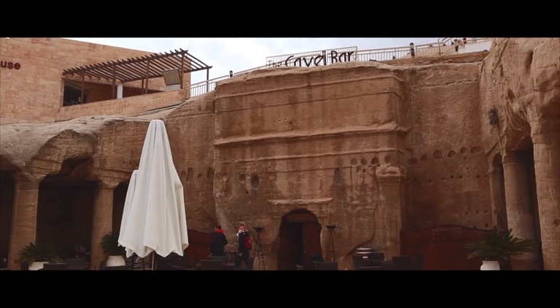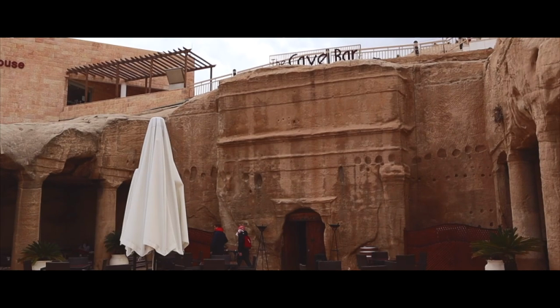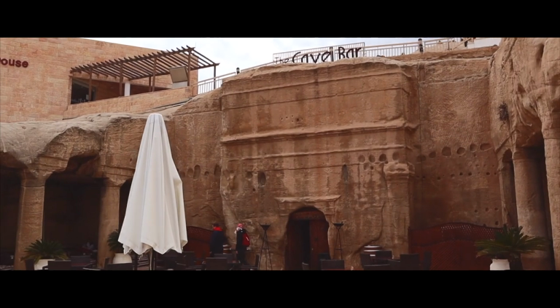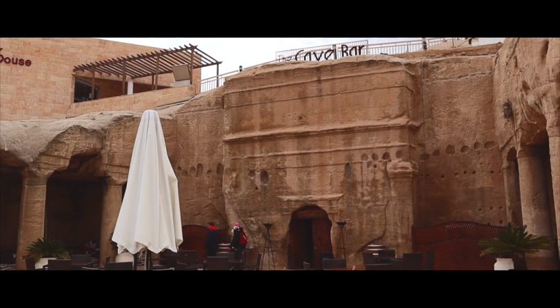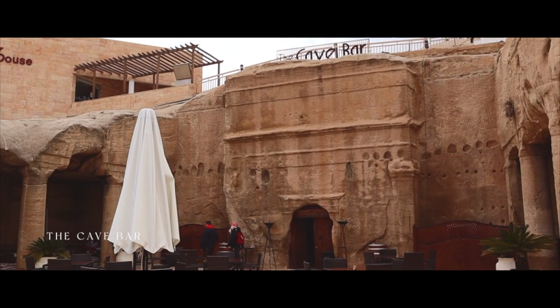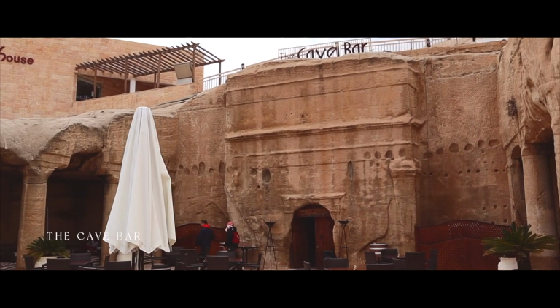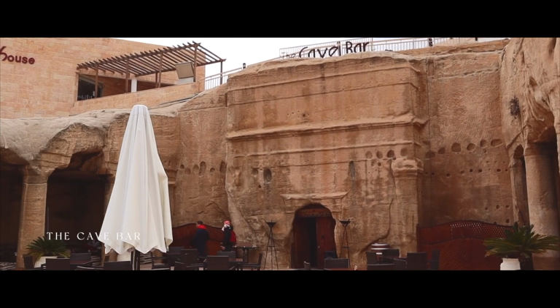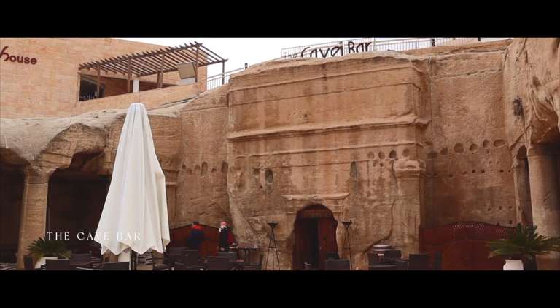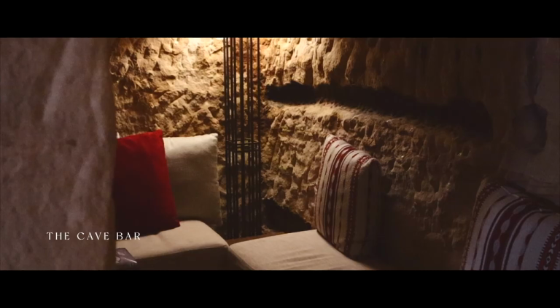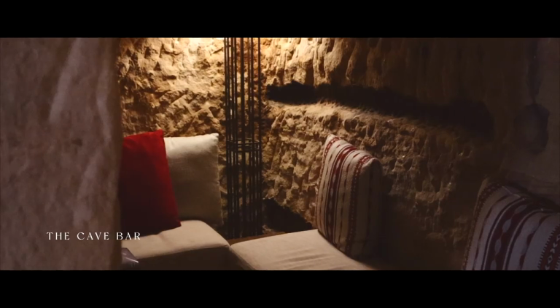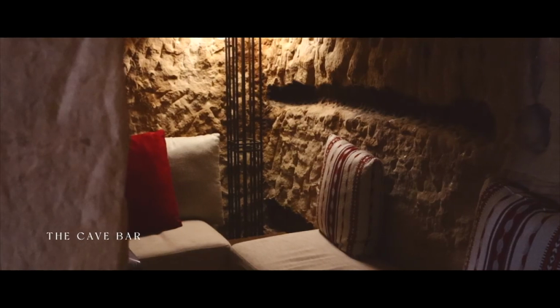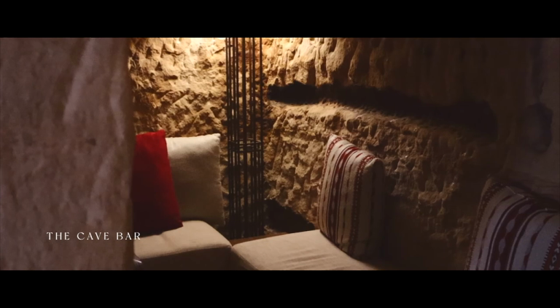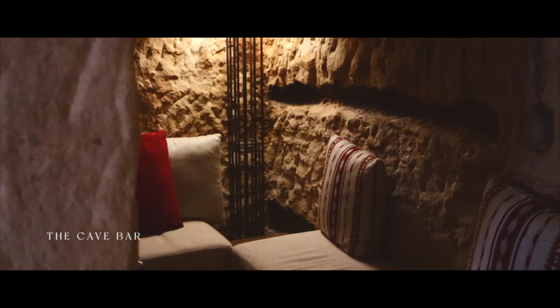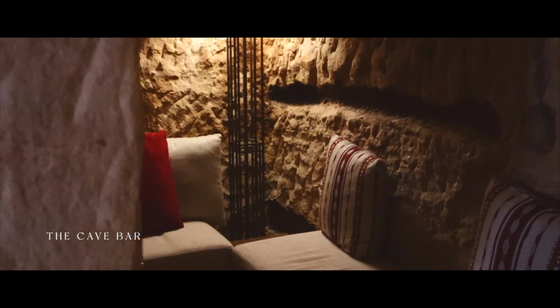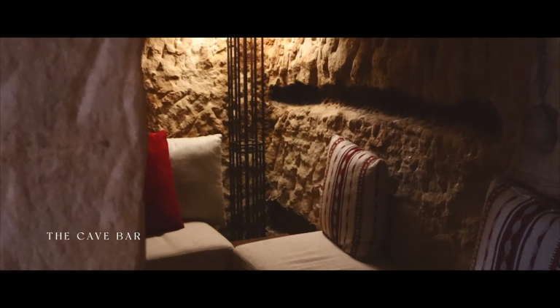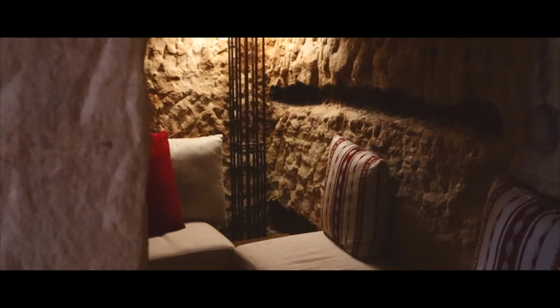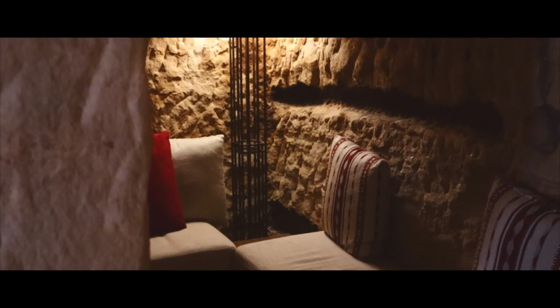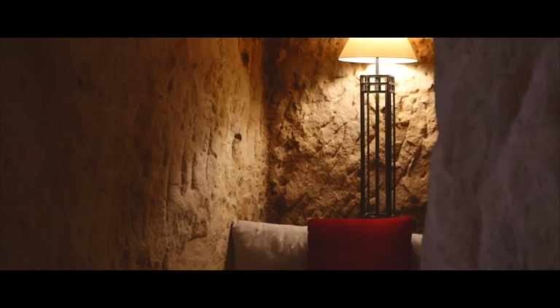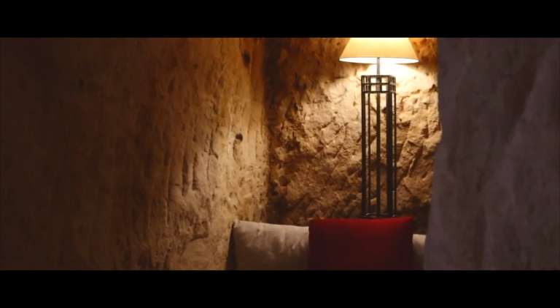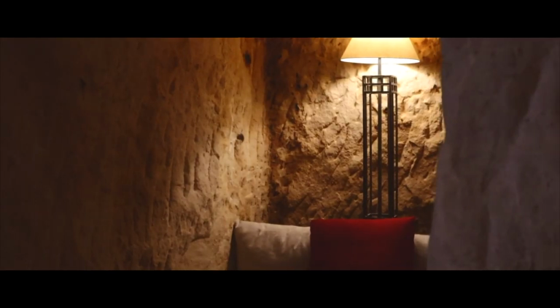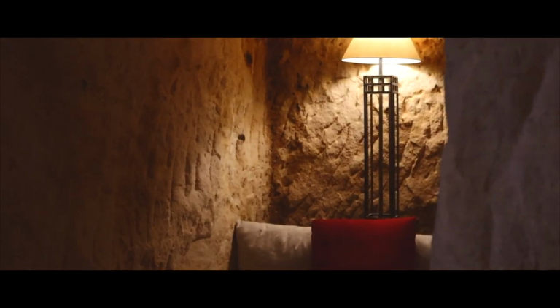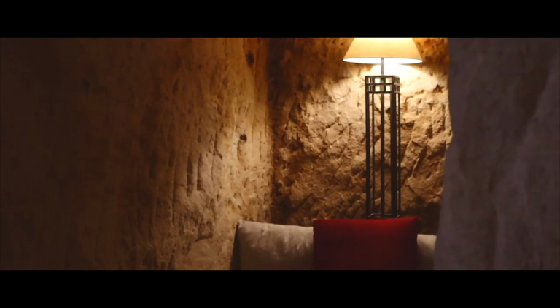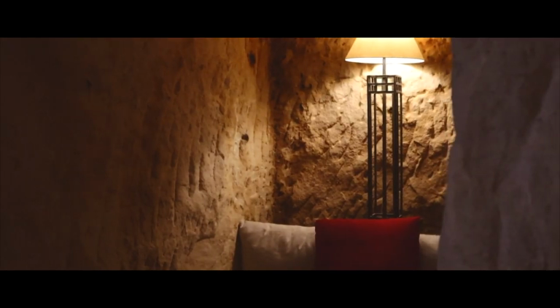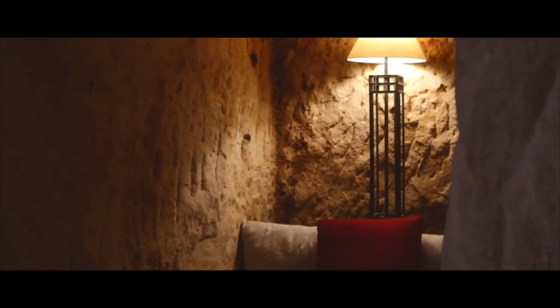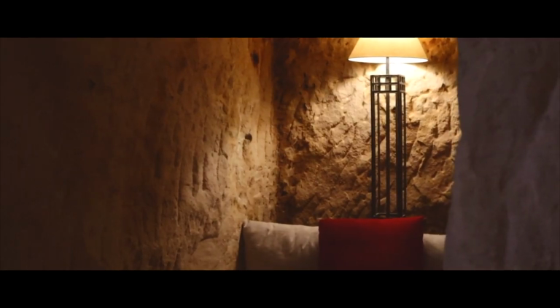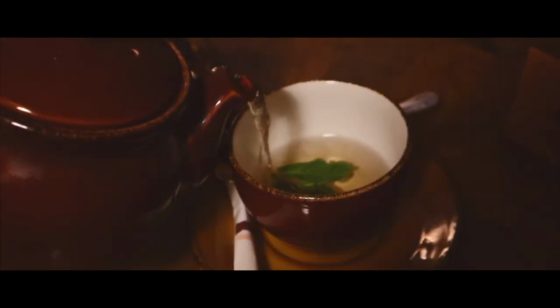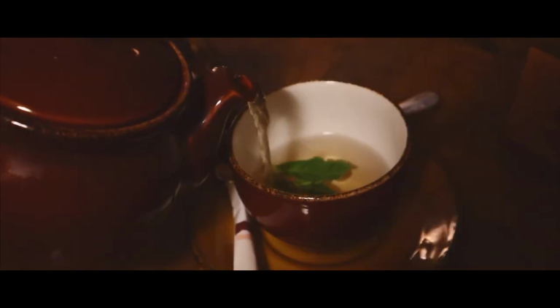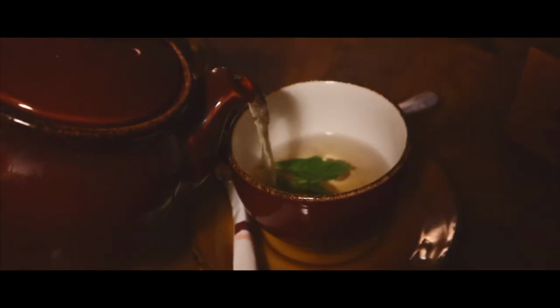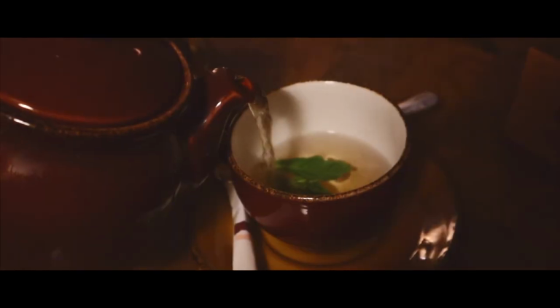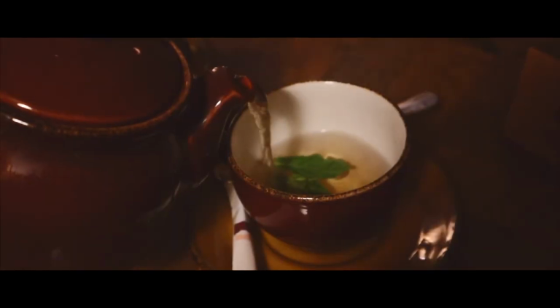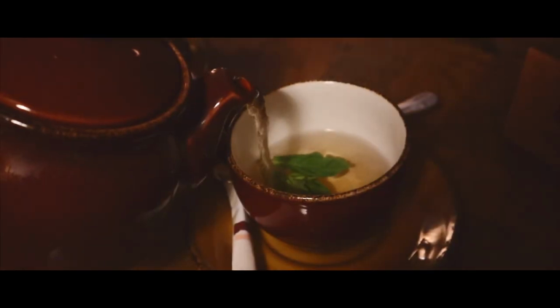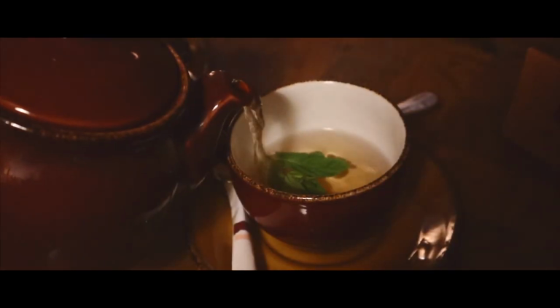And ended my afternoon at Cave Bar, the oldest bar in the world occupying a 2,000 year old Nabataean rock tomb.